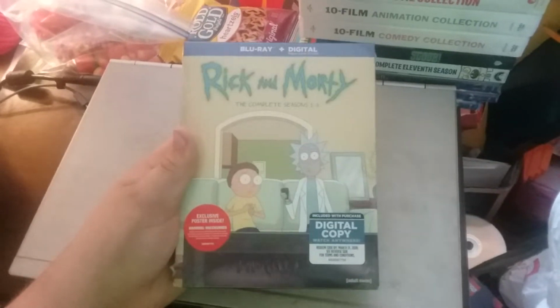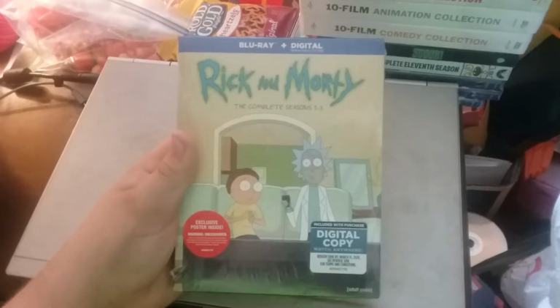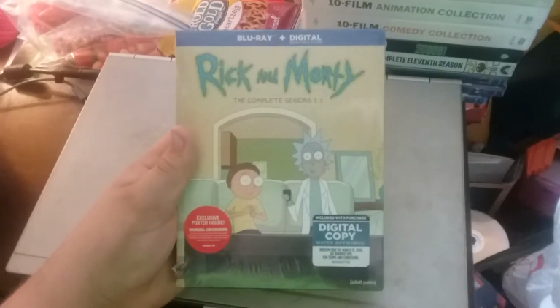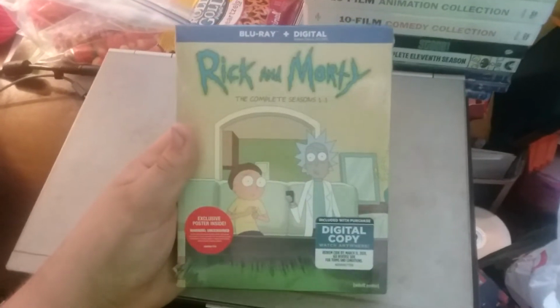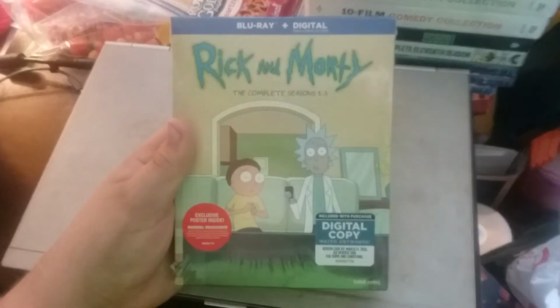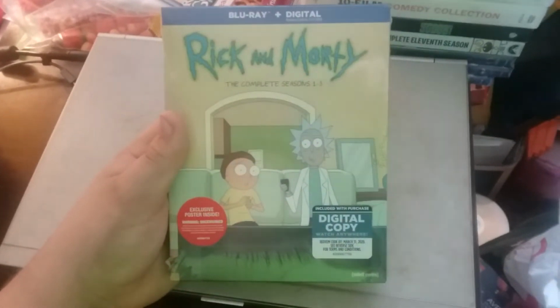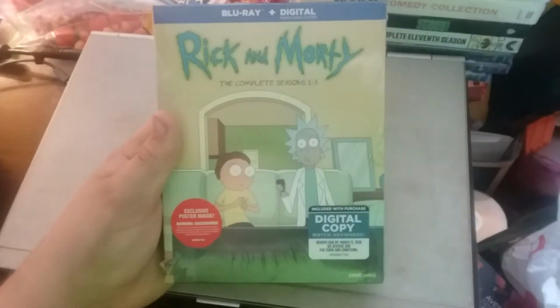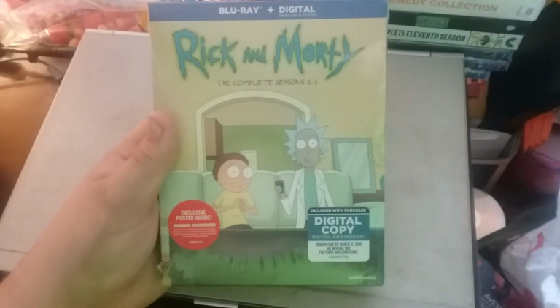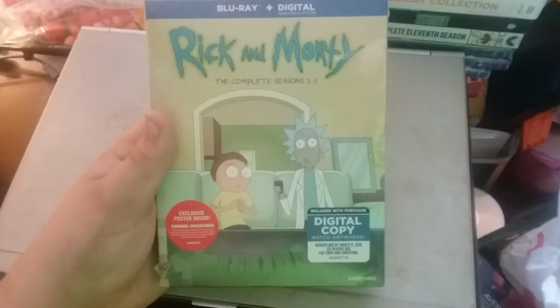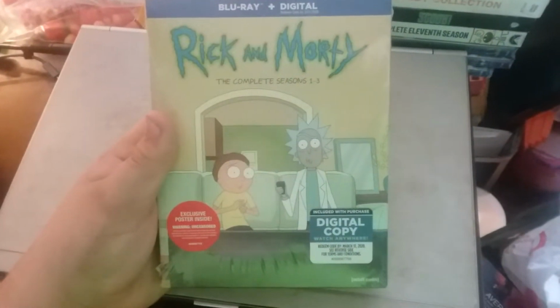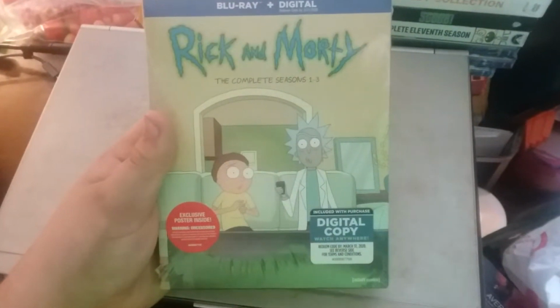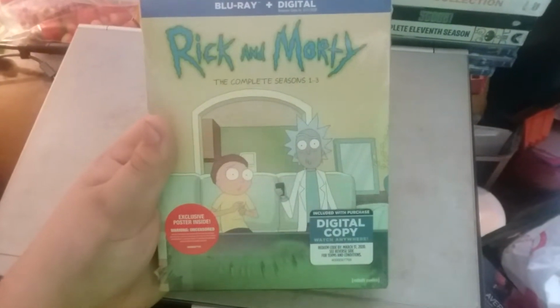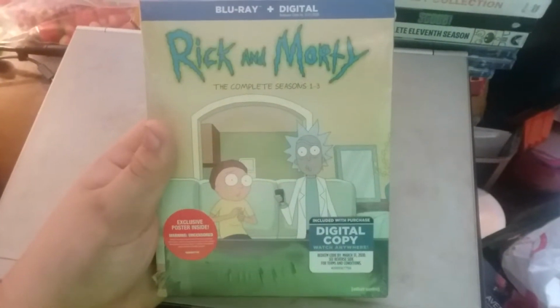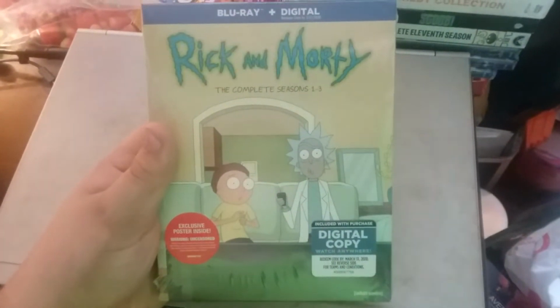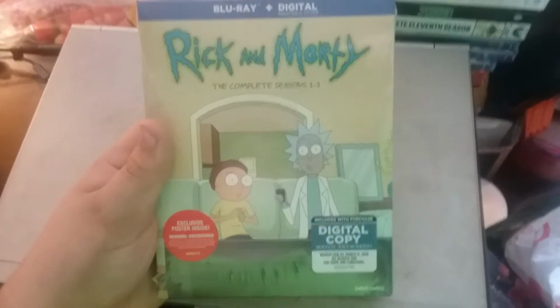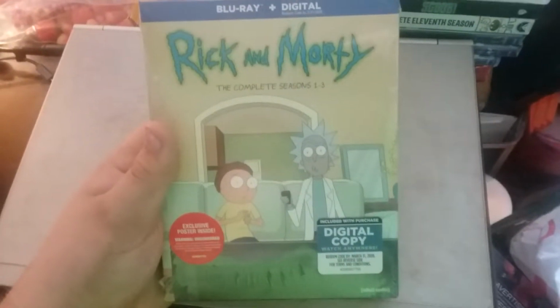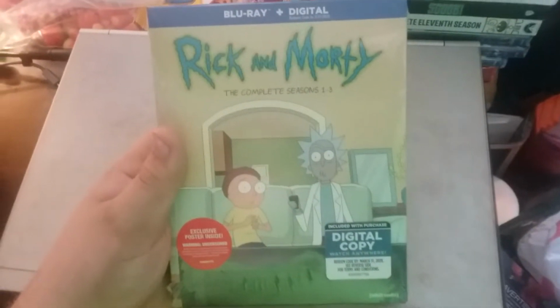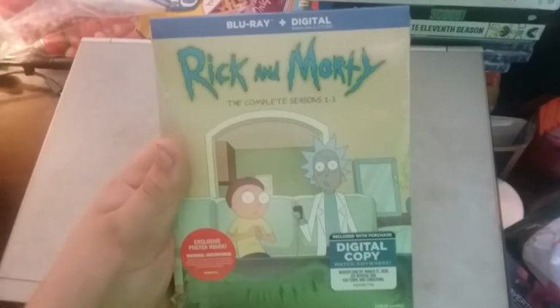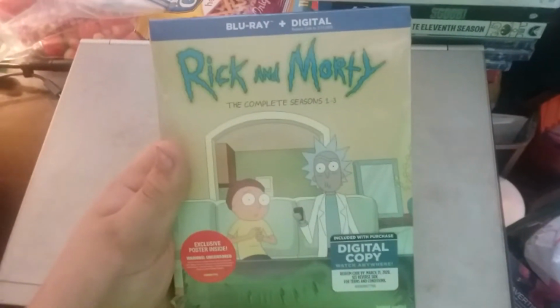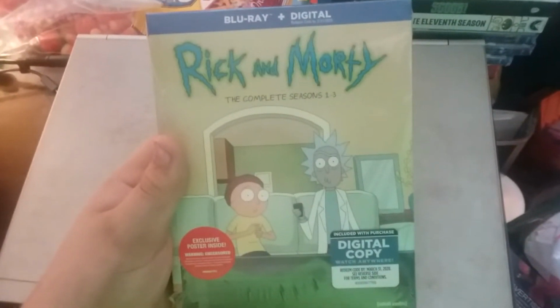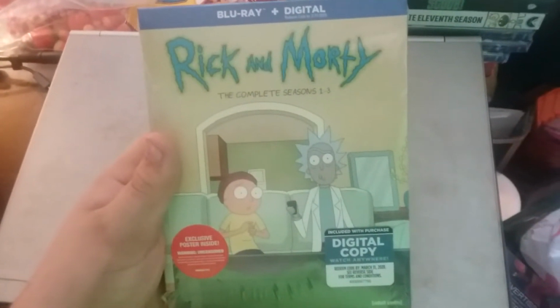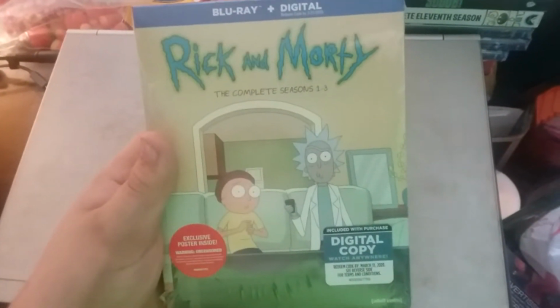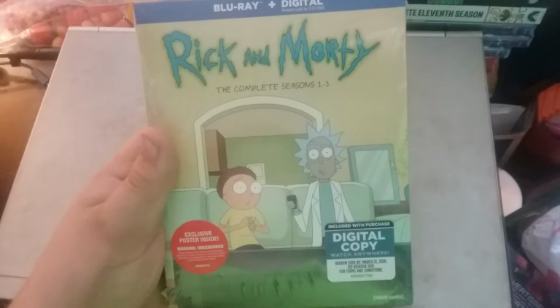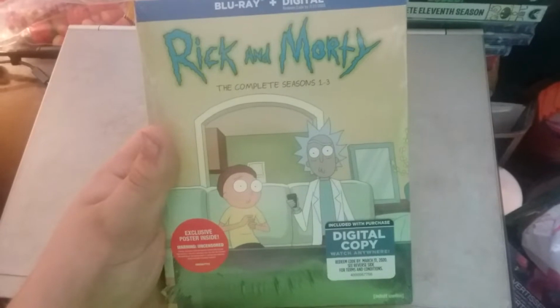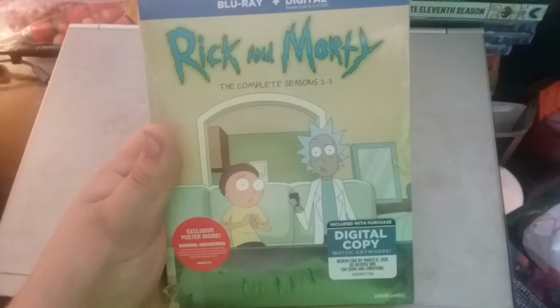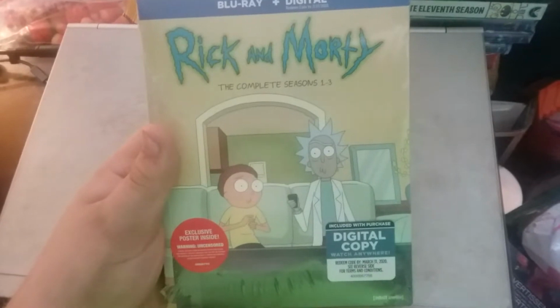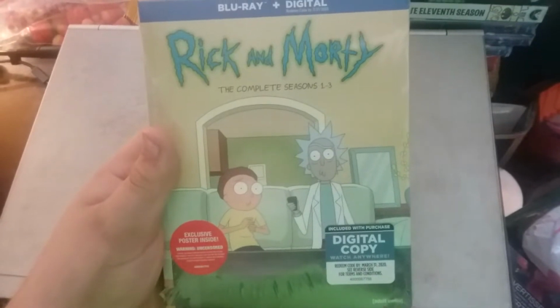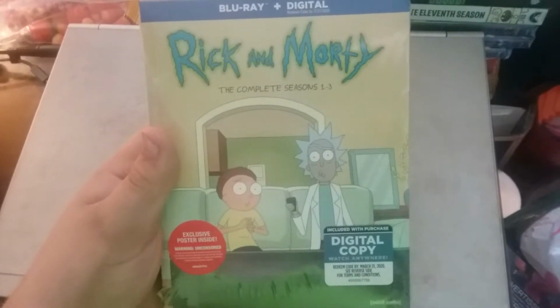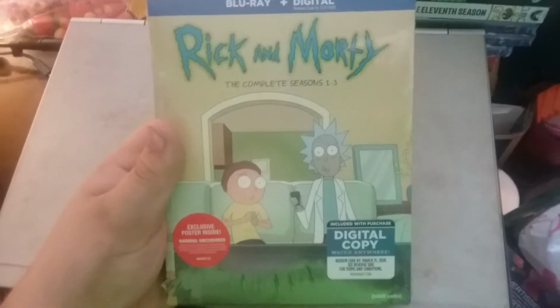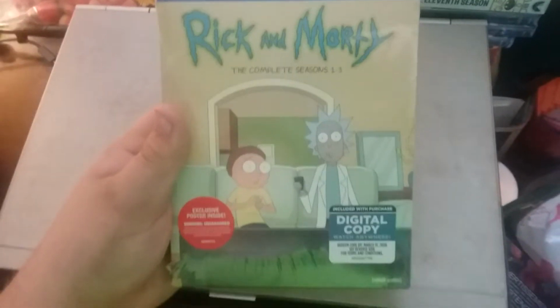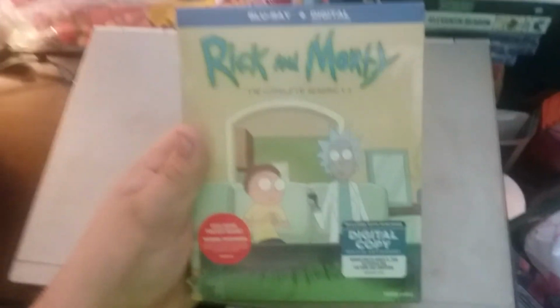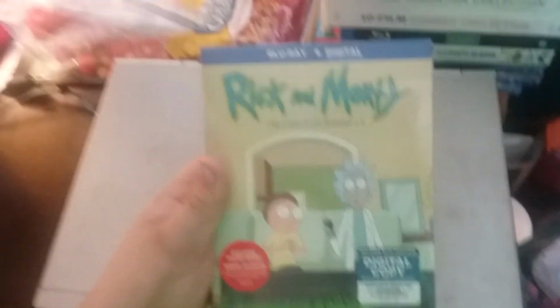The next Blu-ray that we have is Rick and Morty: The Complete Seasons 1 through 3.